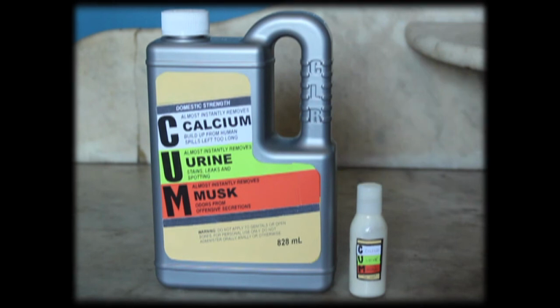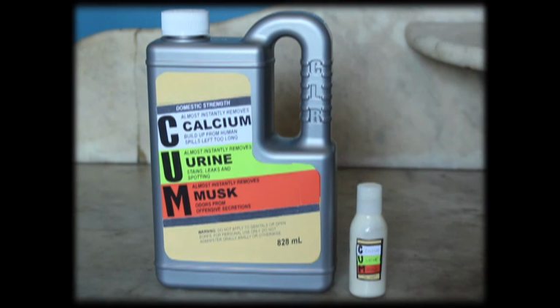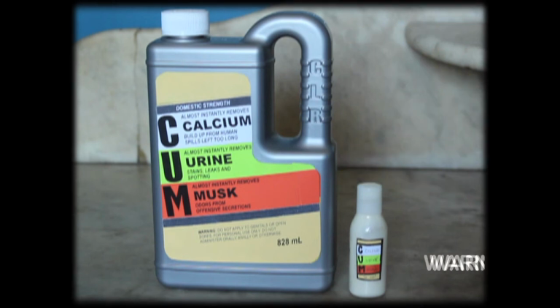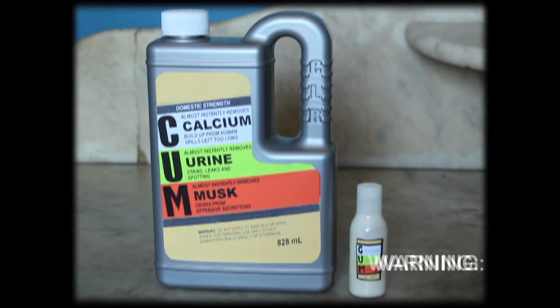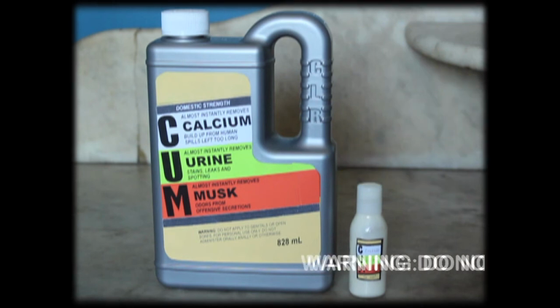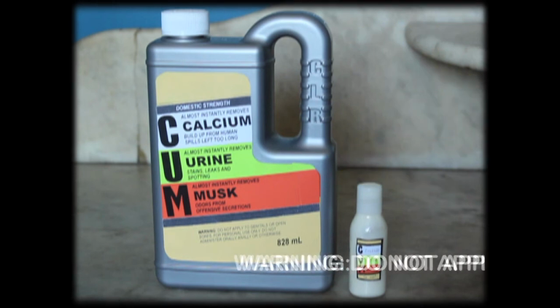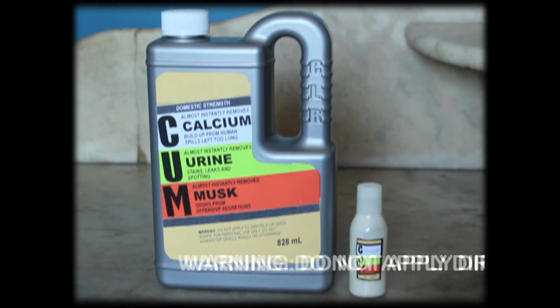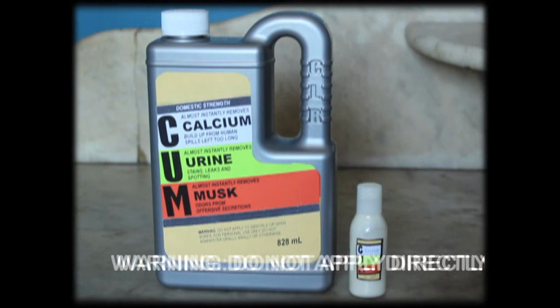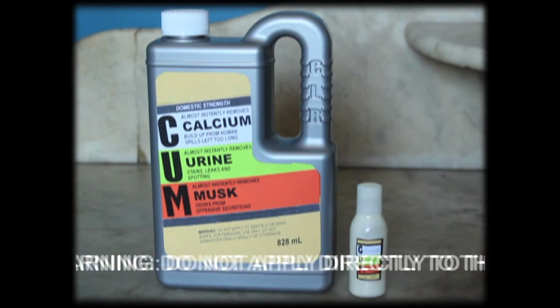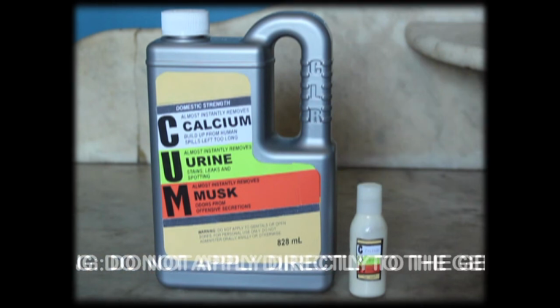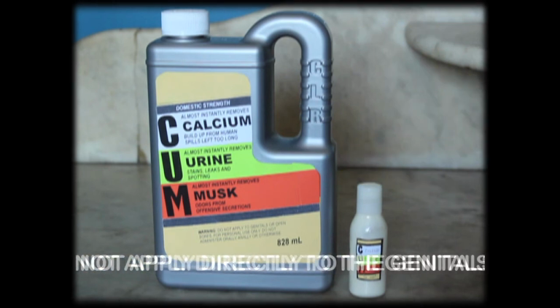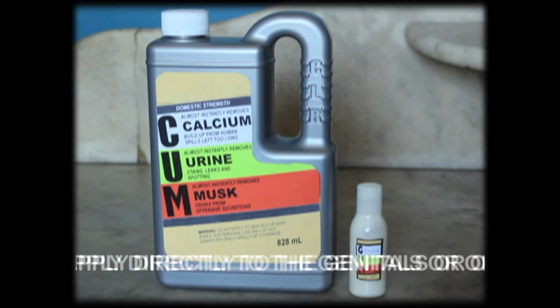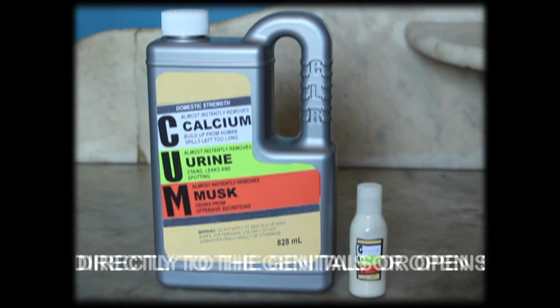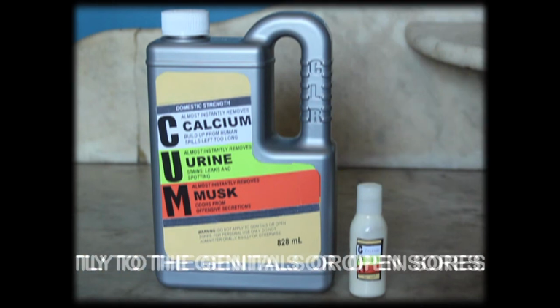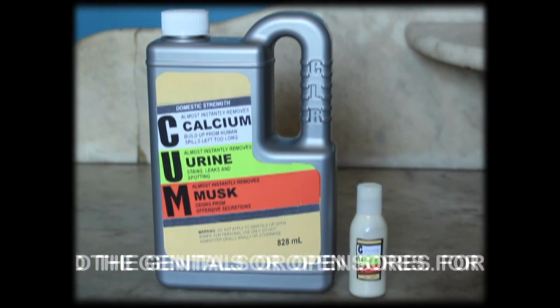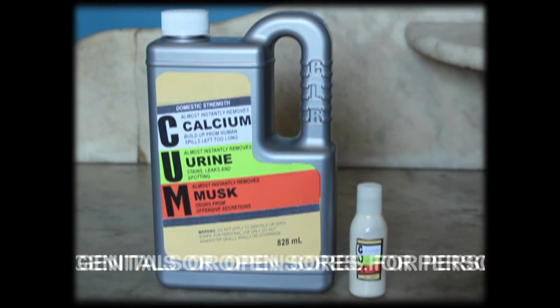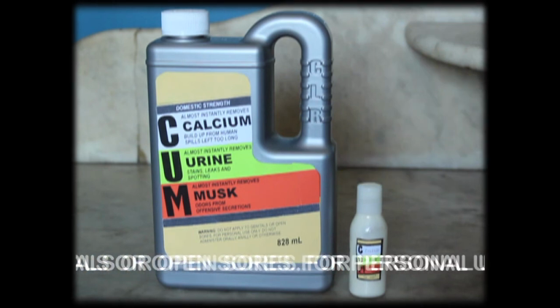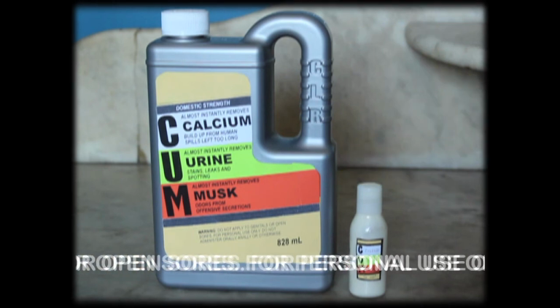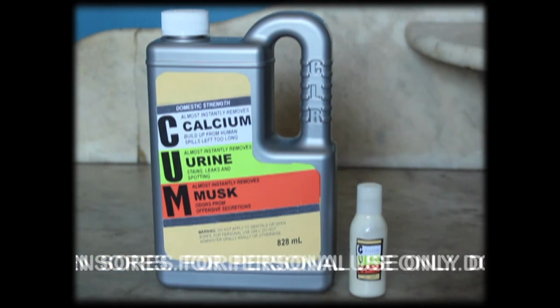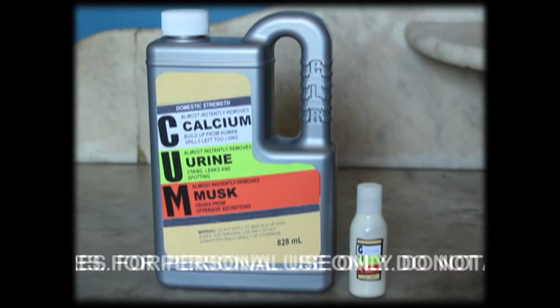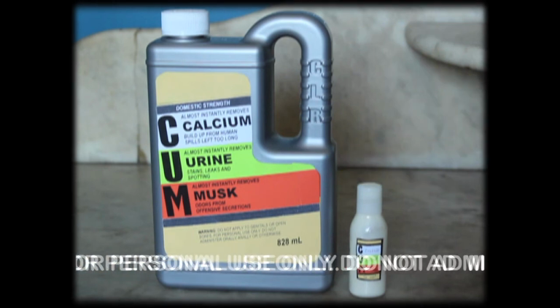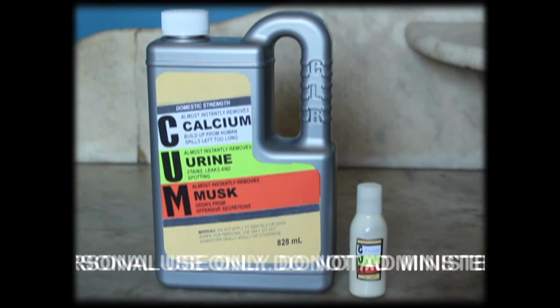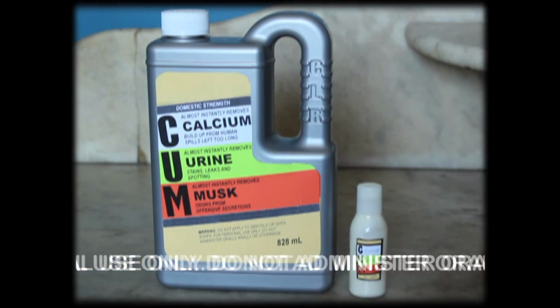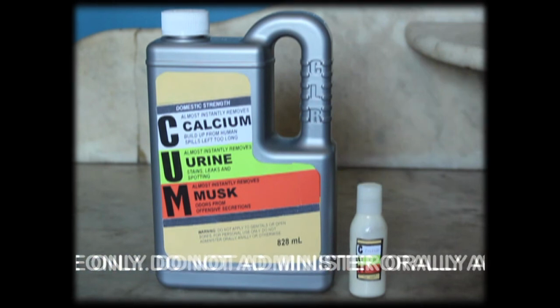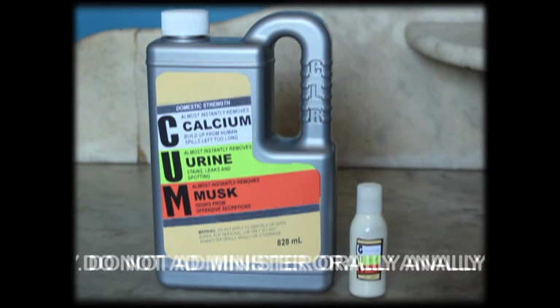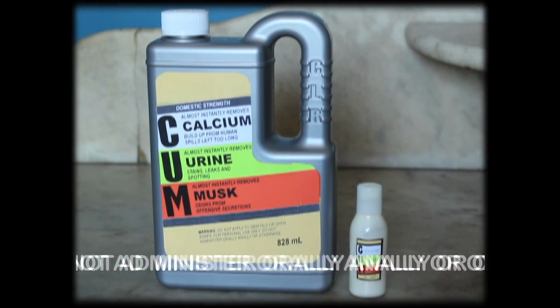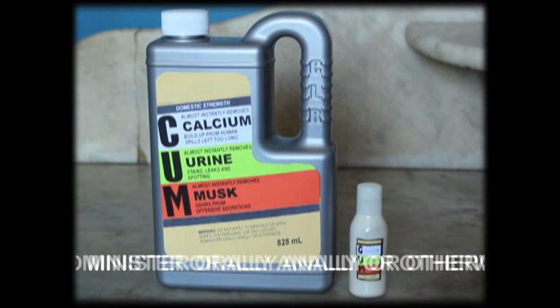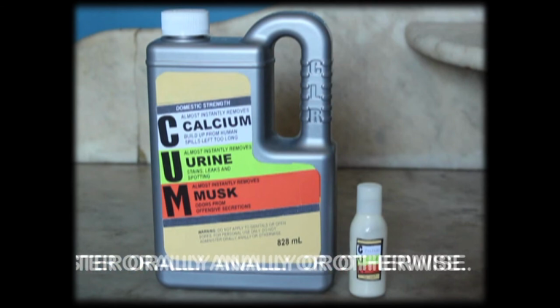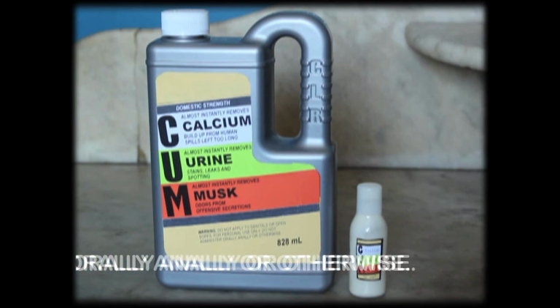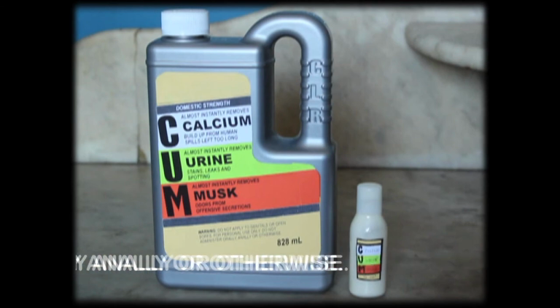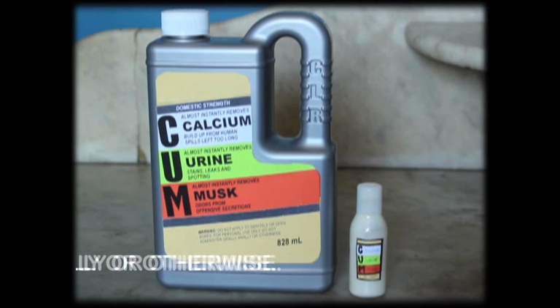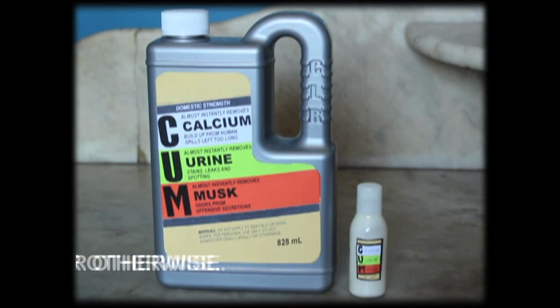Warning! Do not apply directly to genitals or open sores. For personal use only — do not administer orally, anally, or otherwise.